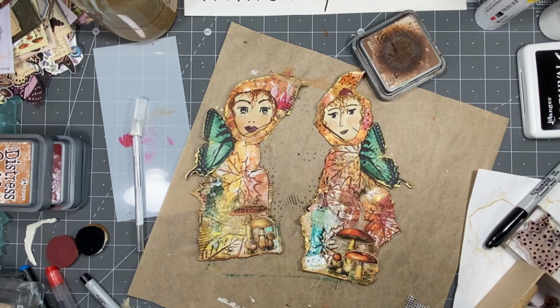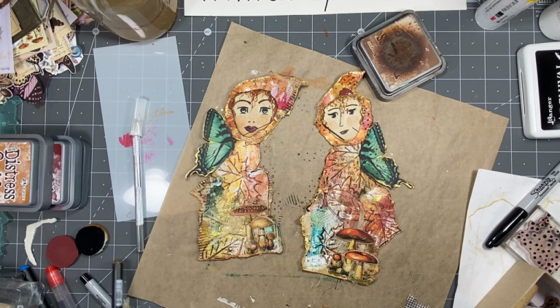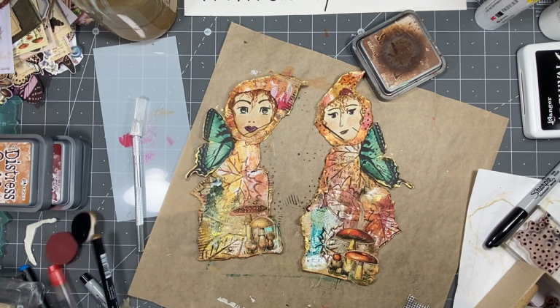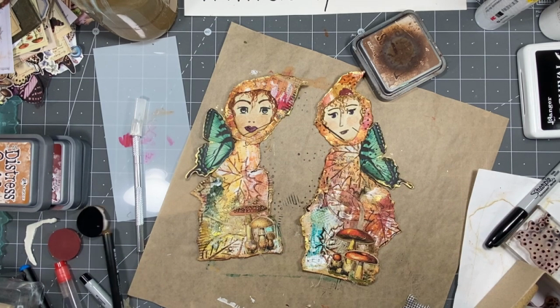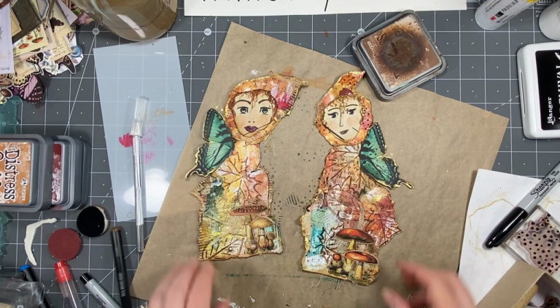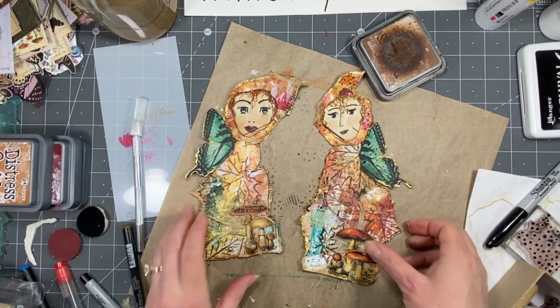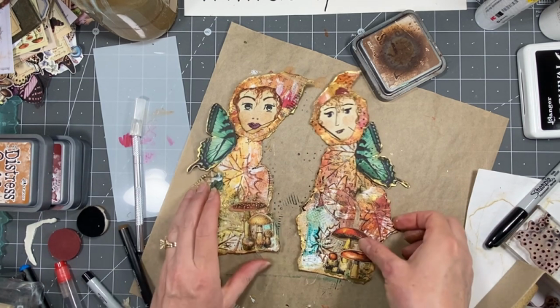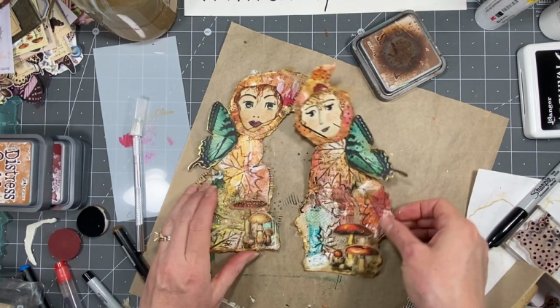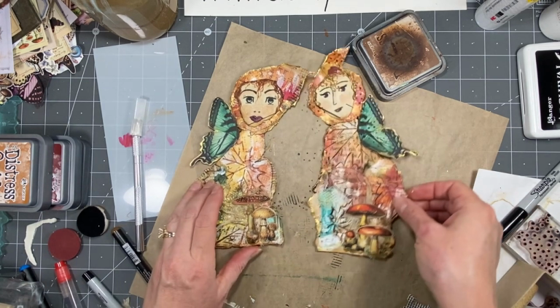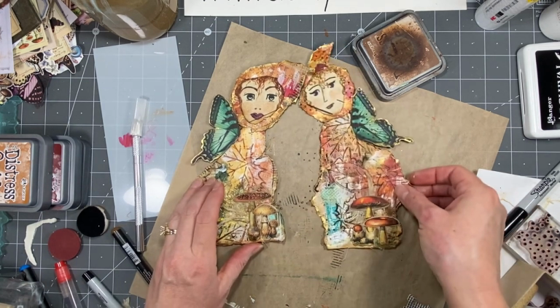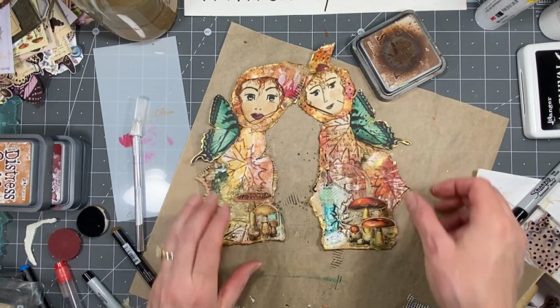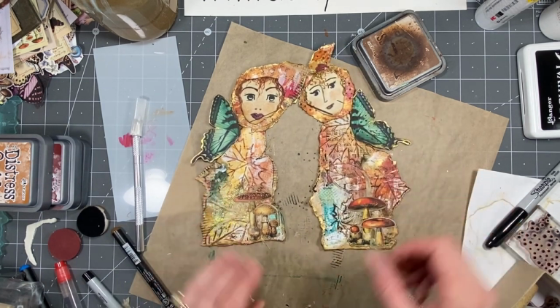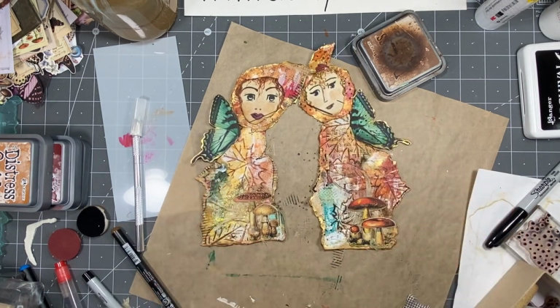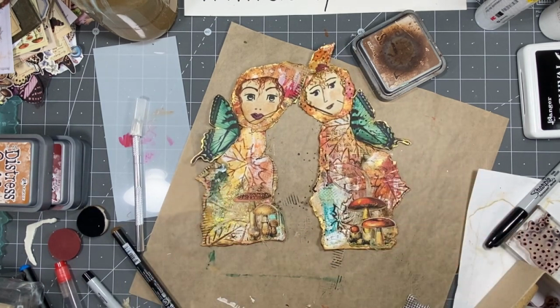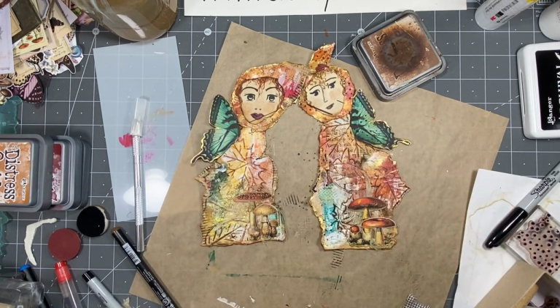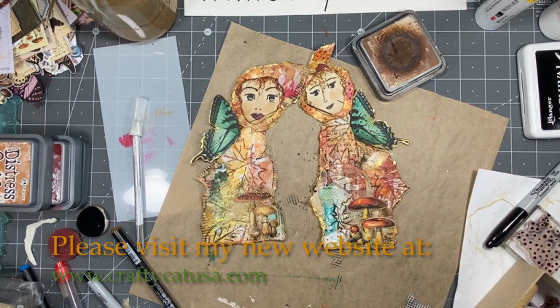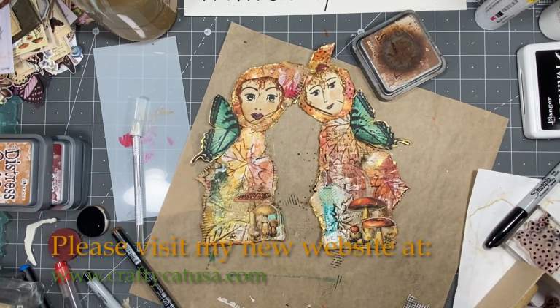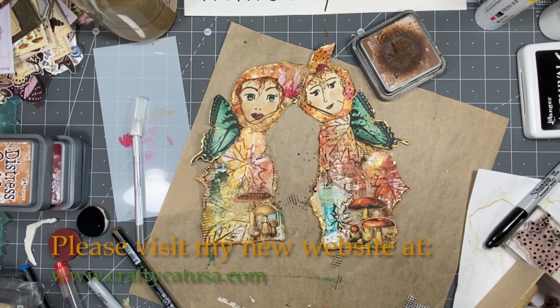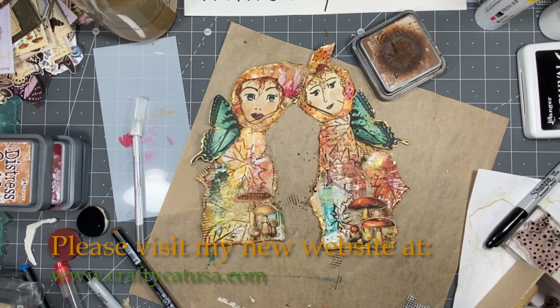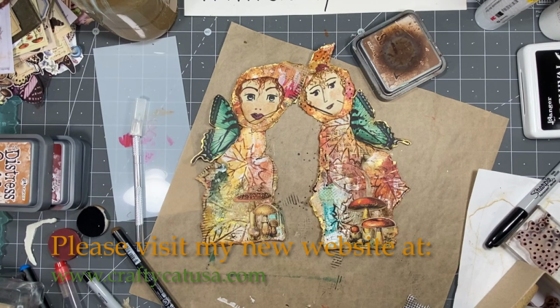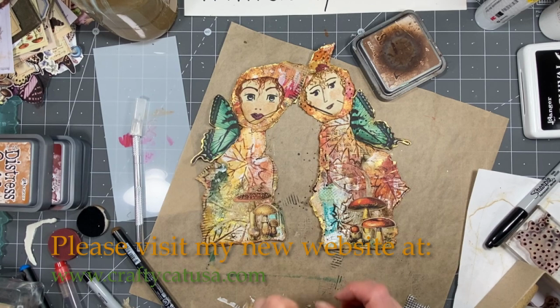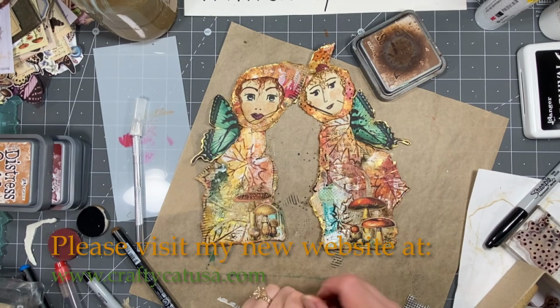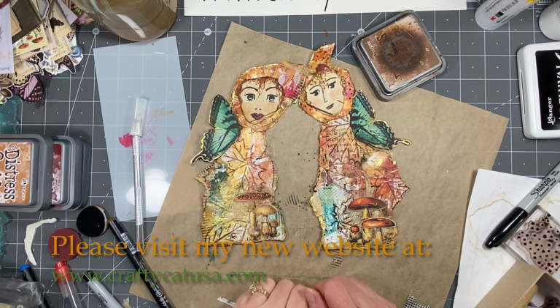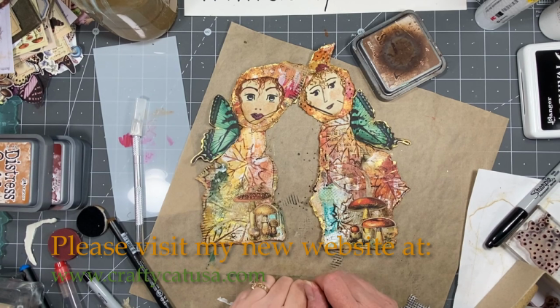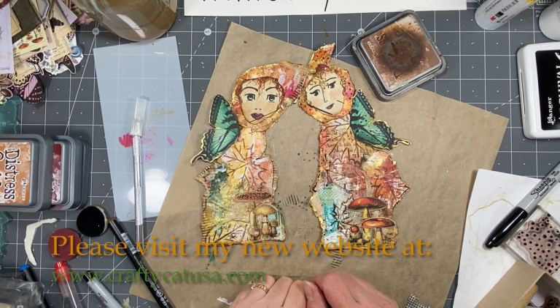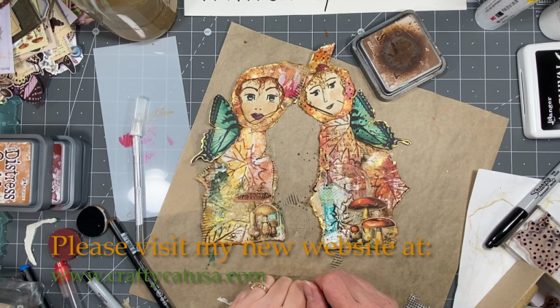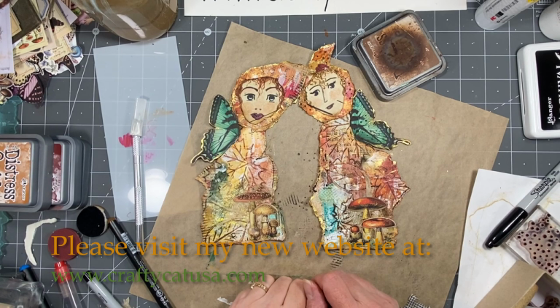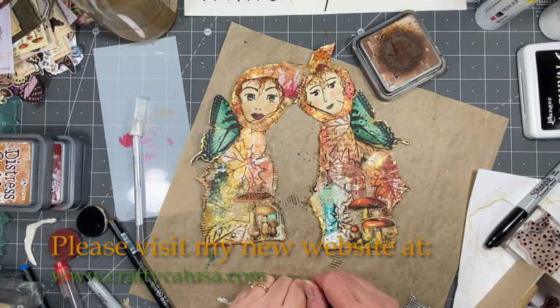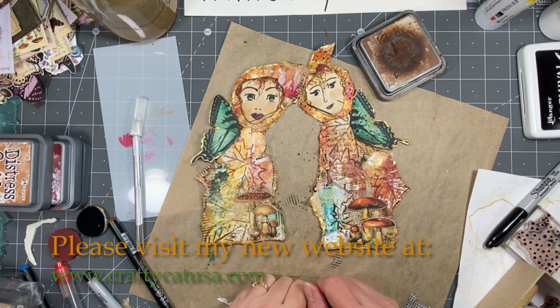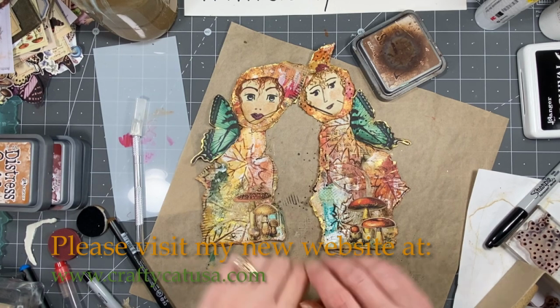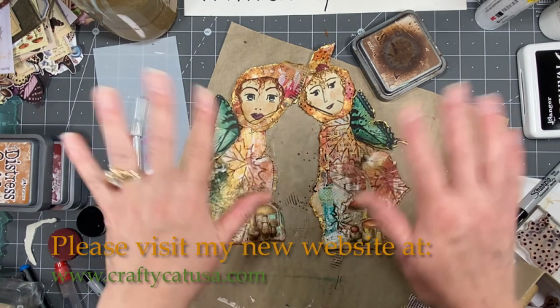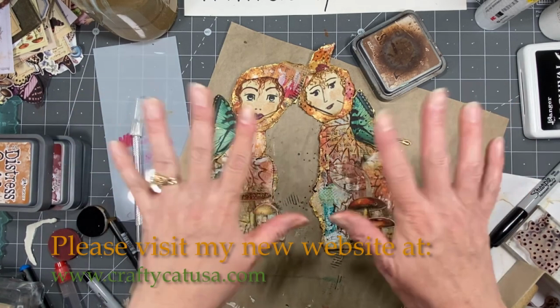All right, so I will see you guys again tomorrow. Love you guys. Talk later. Bye.